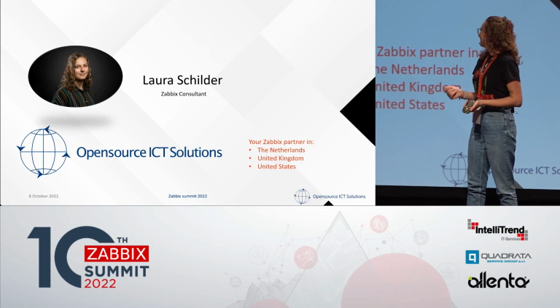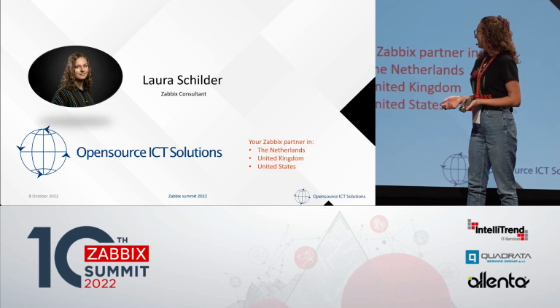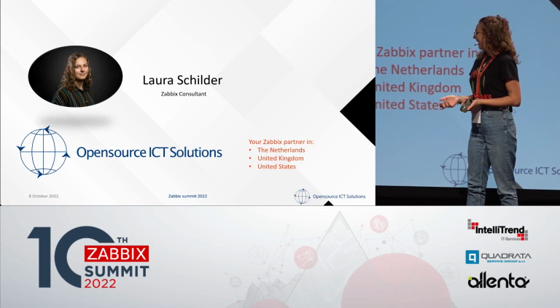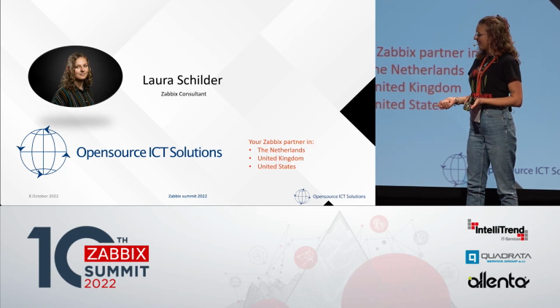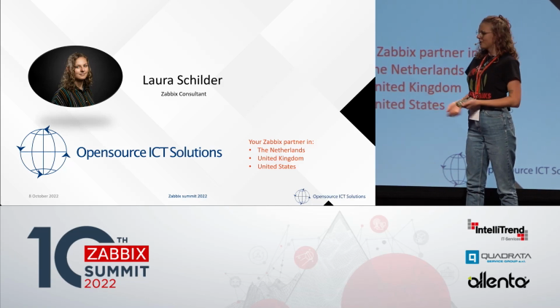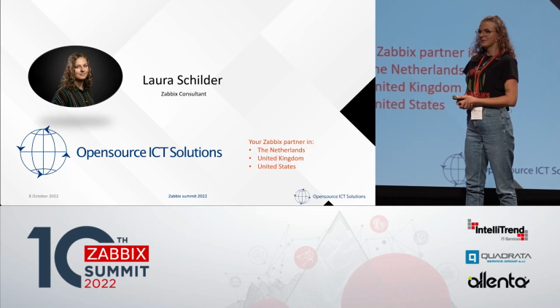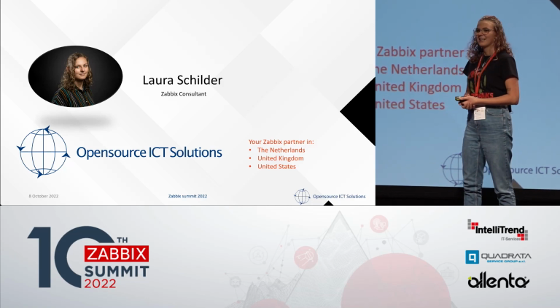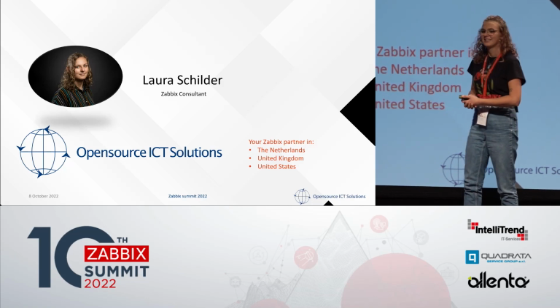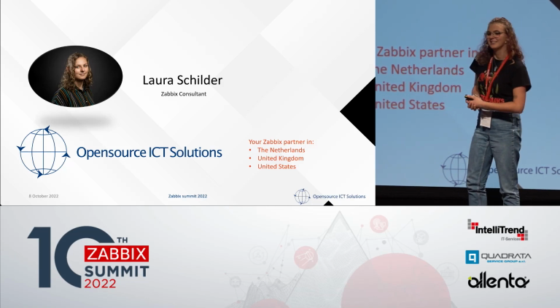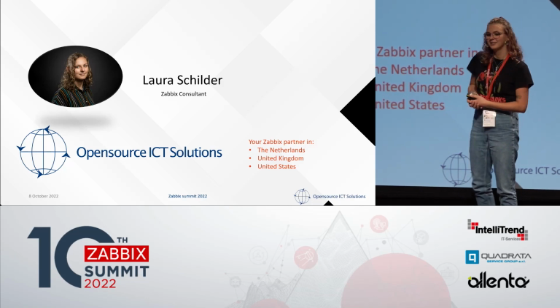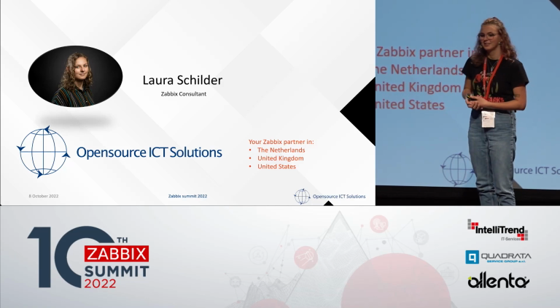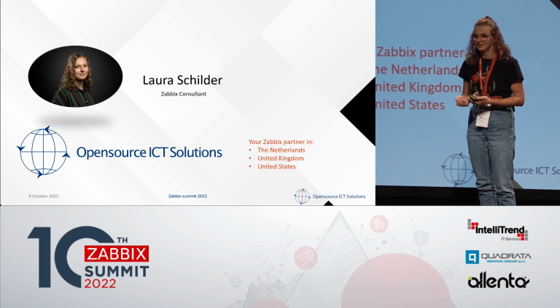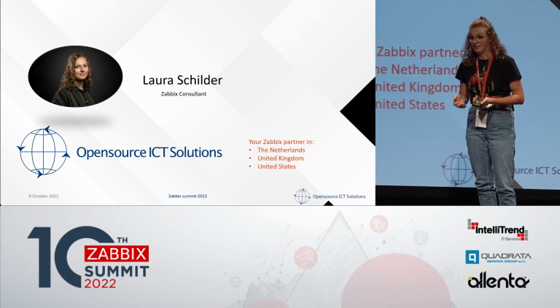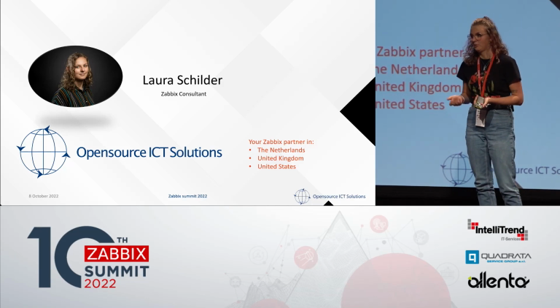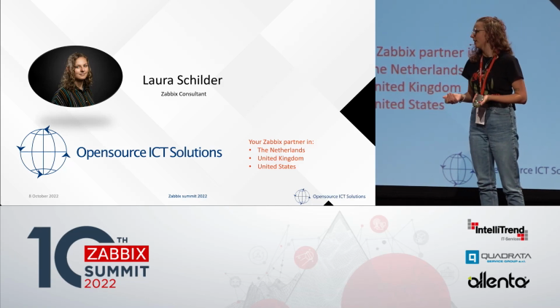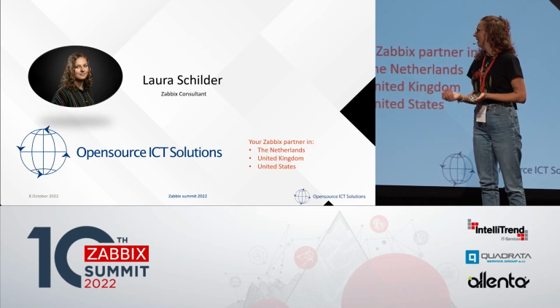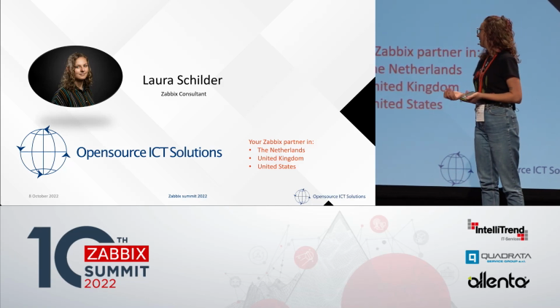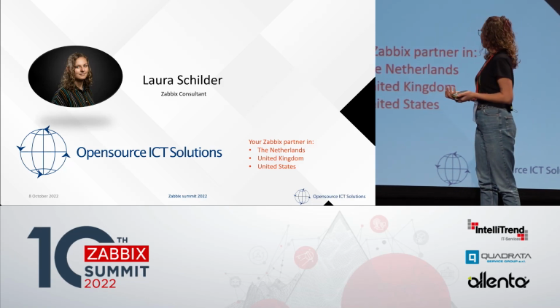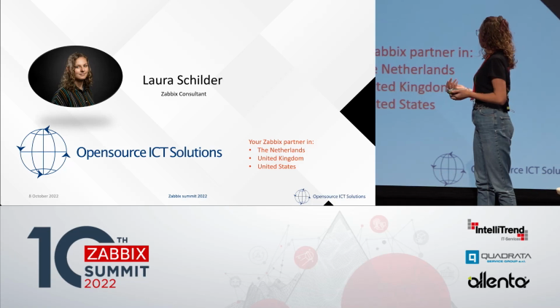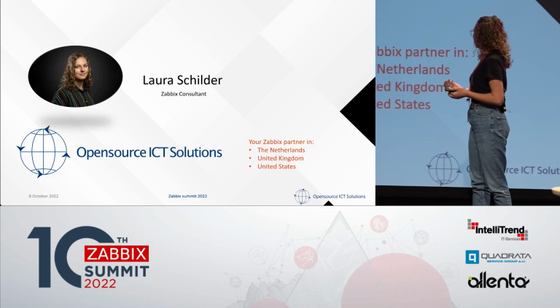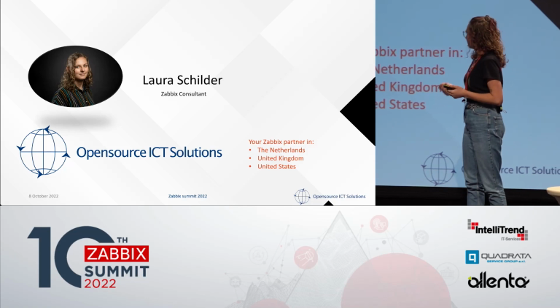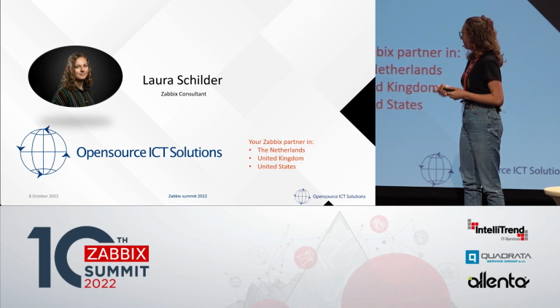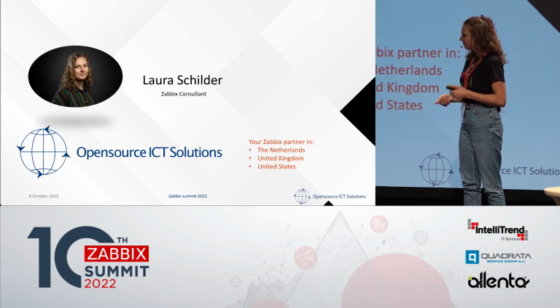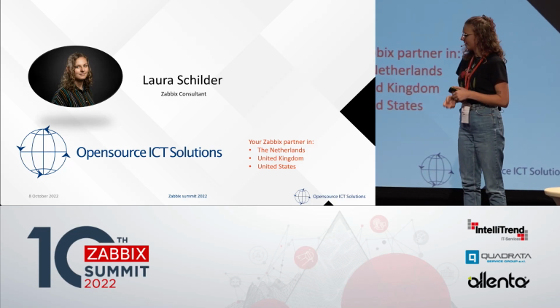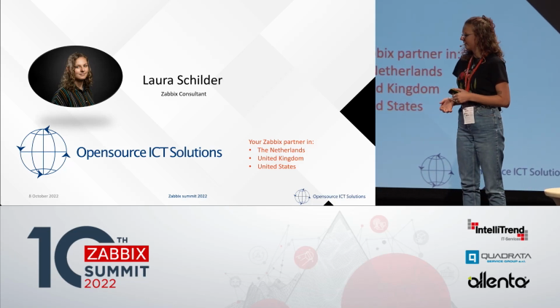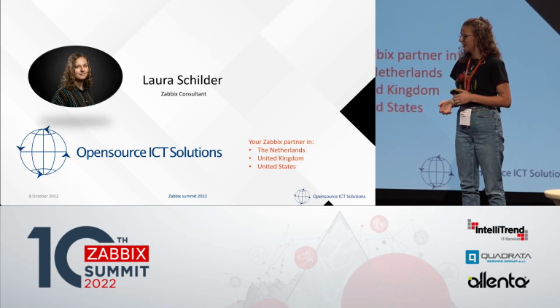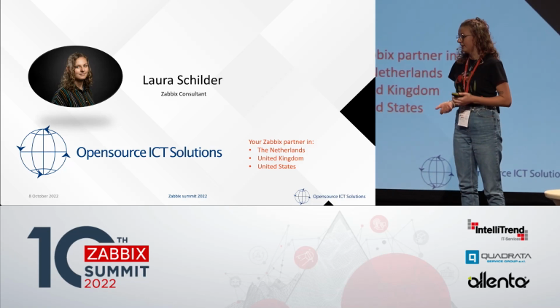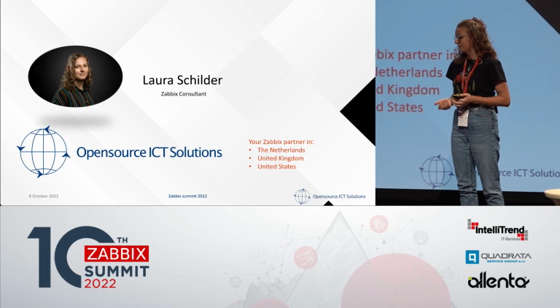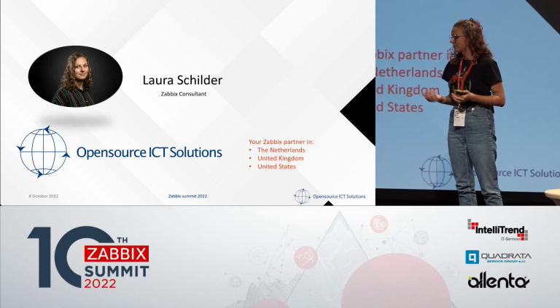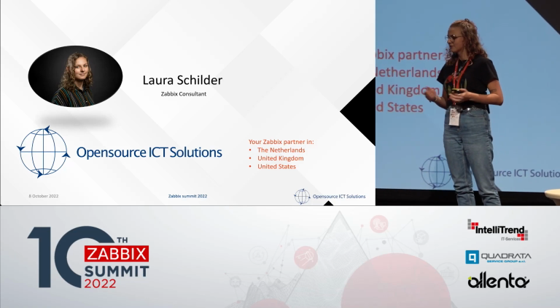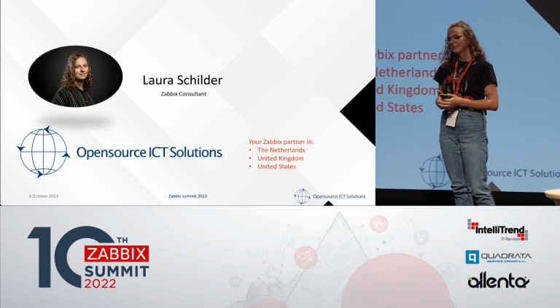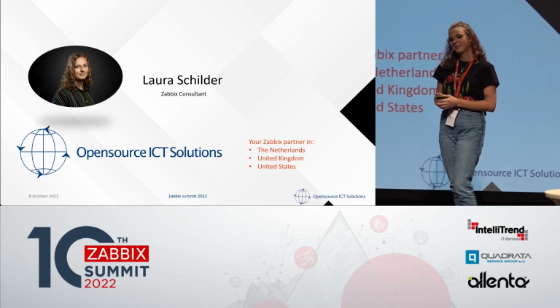I work at Open Source ICT Solutions. We are a premium partner and I'm a Zabbix consultant there.